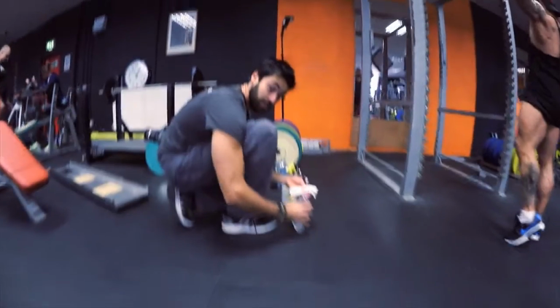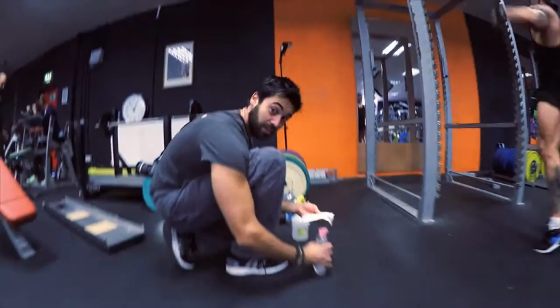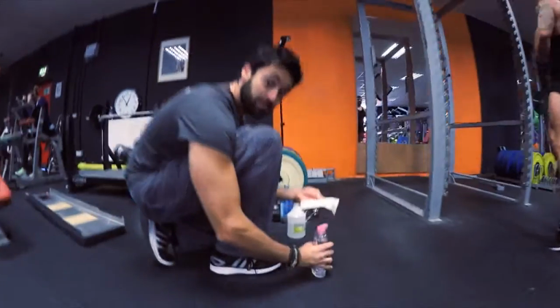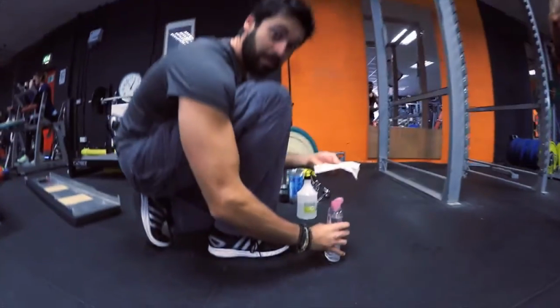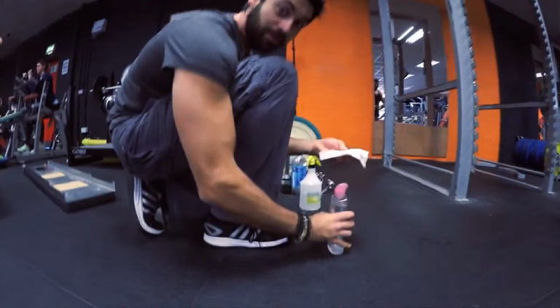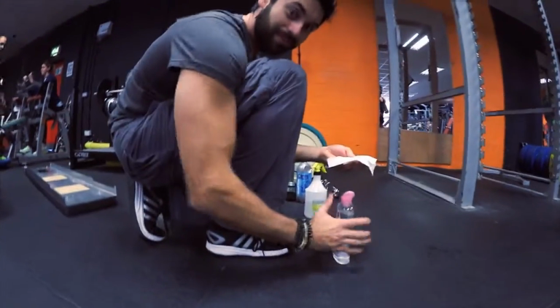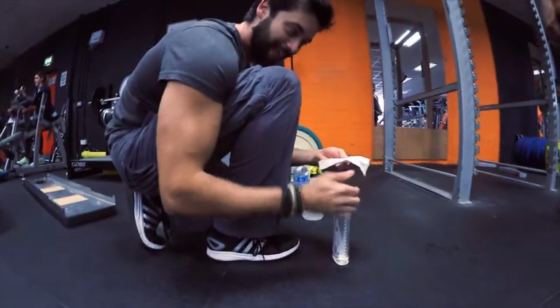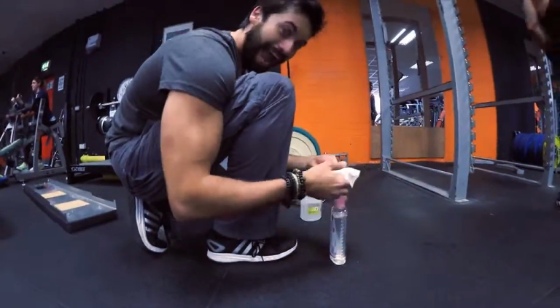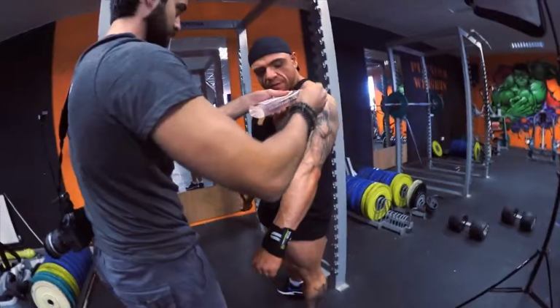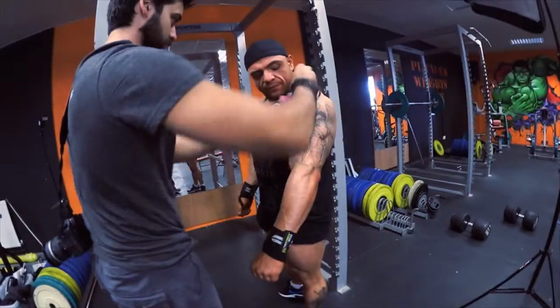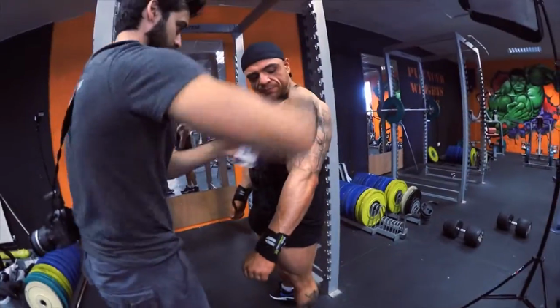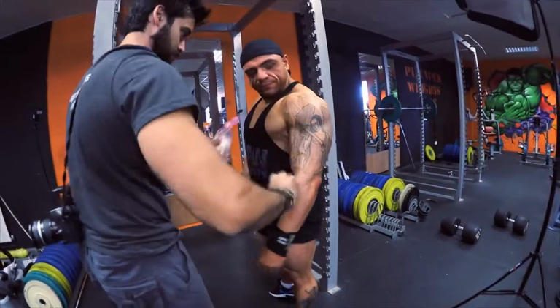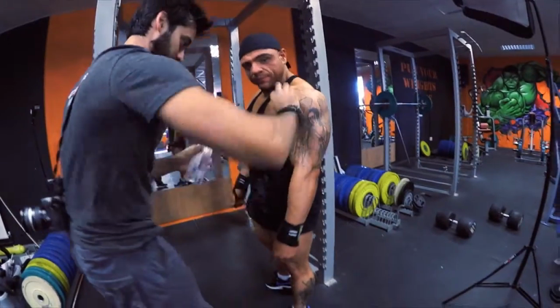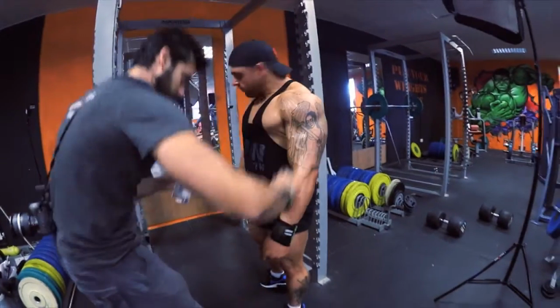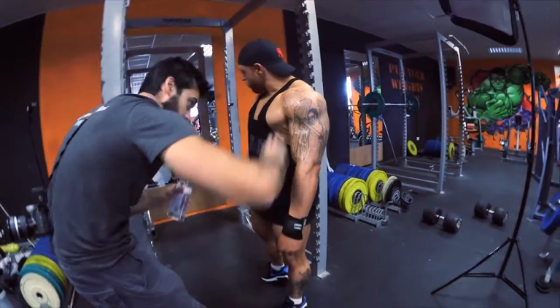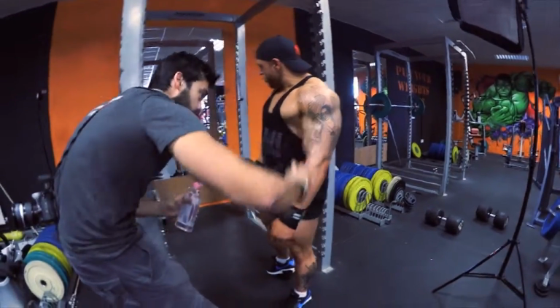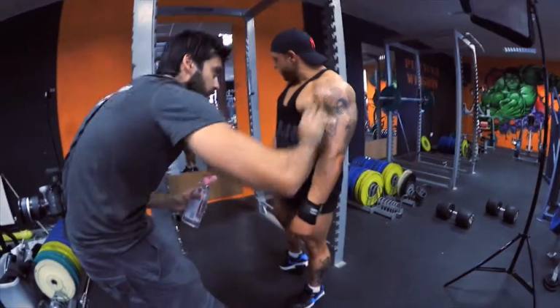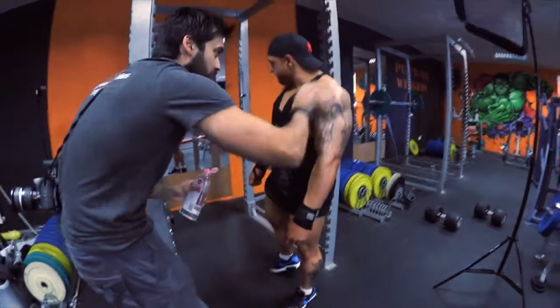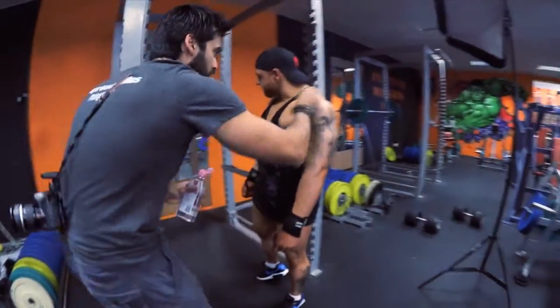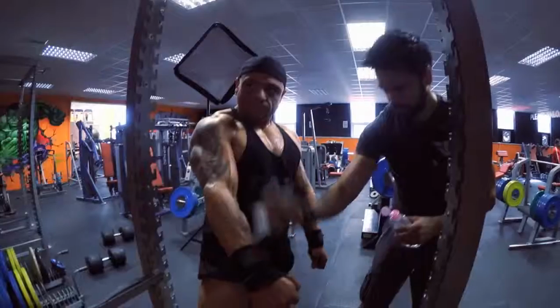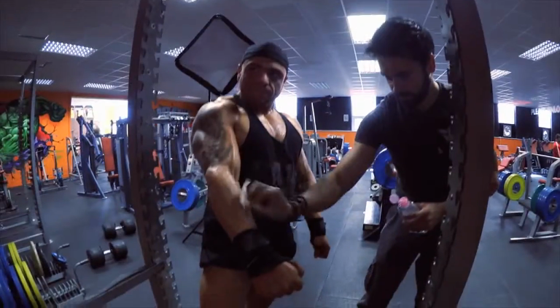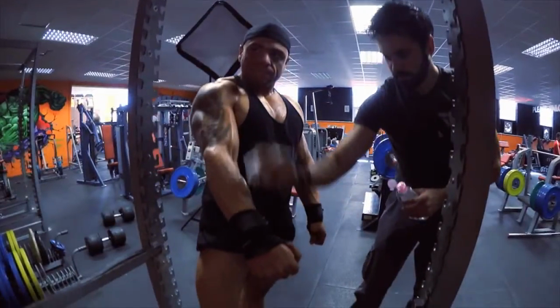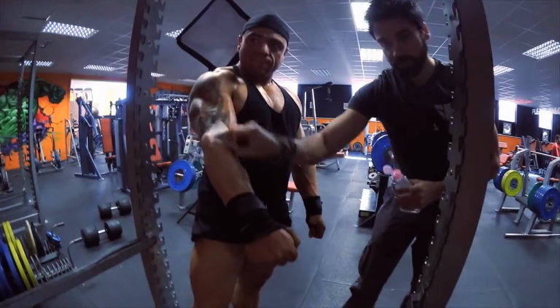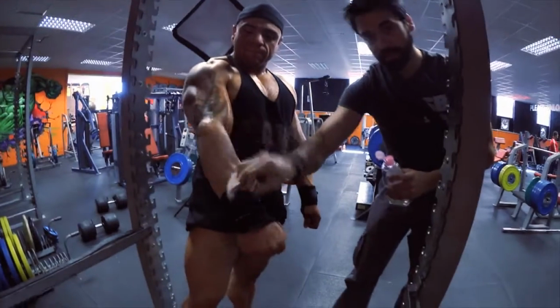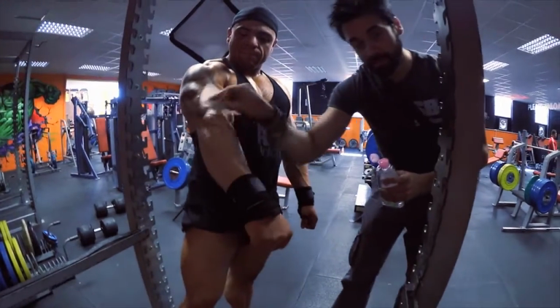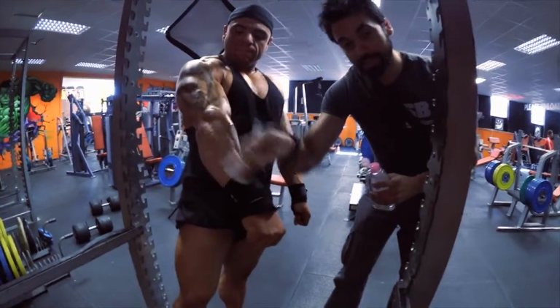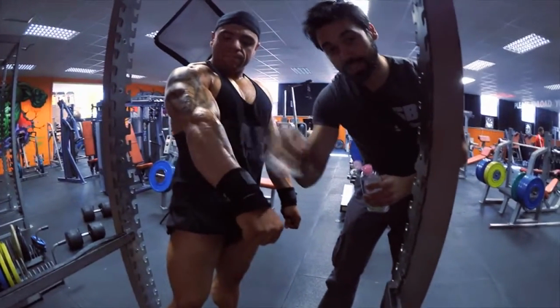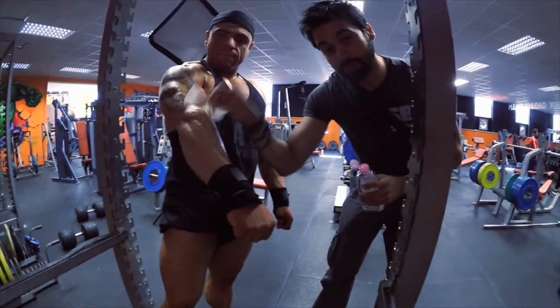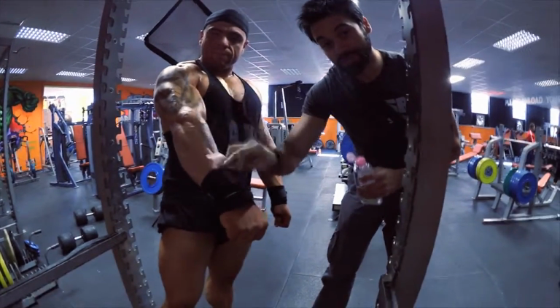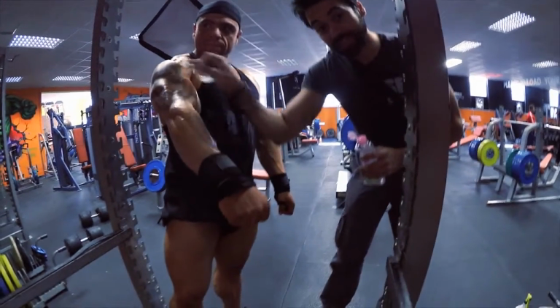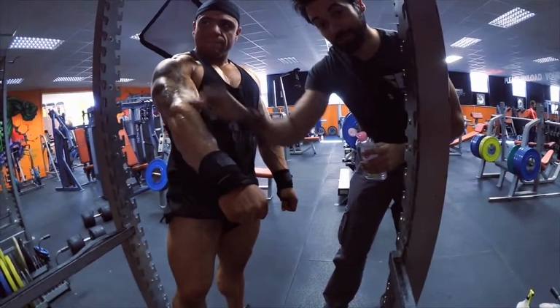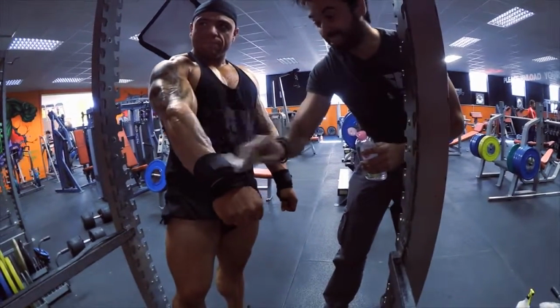Here comes the baby oil. My assistant should be doing this, to be honest.